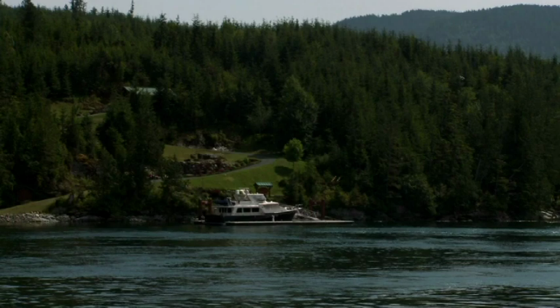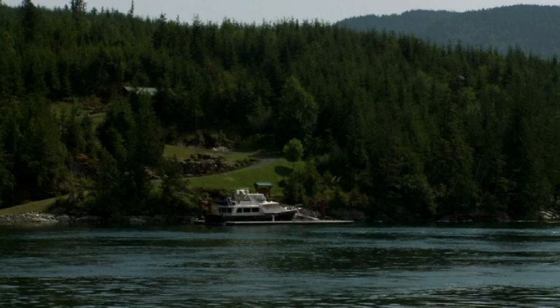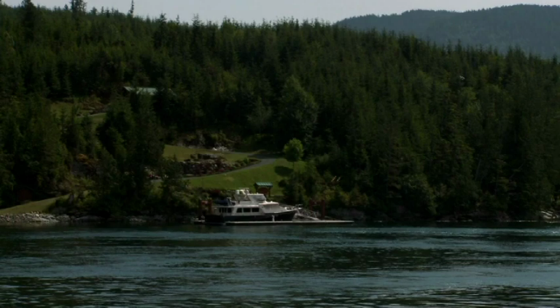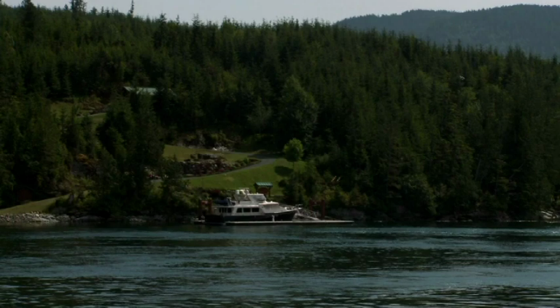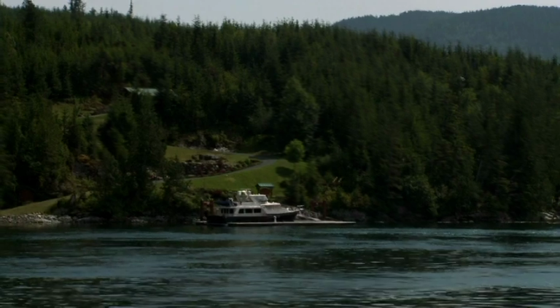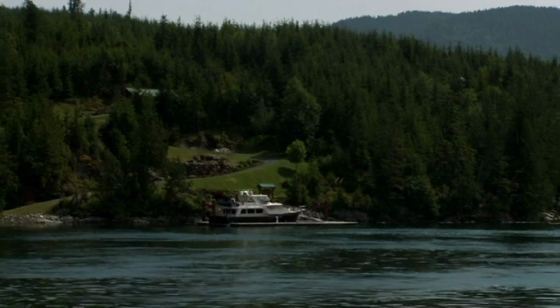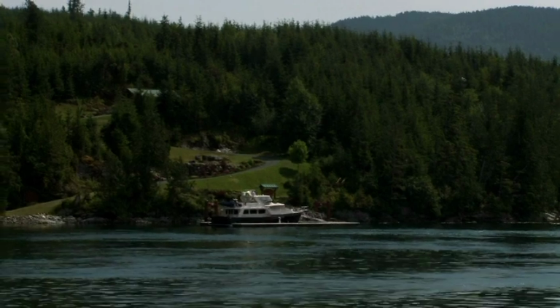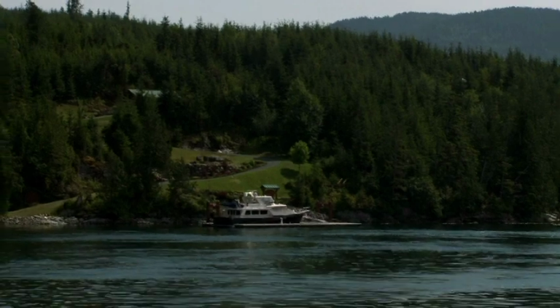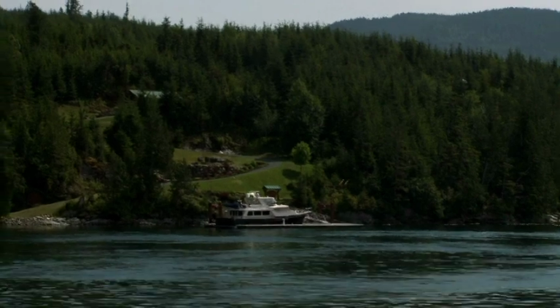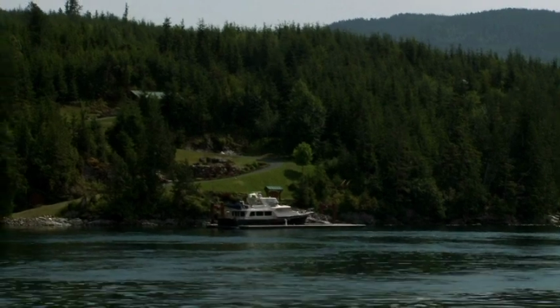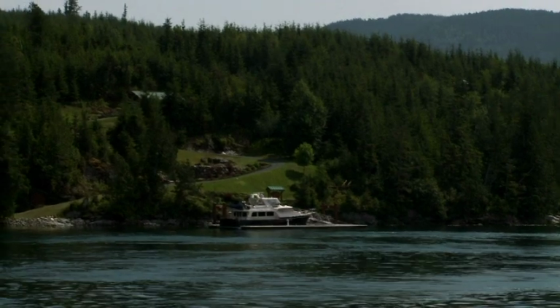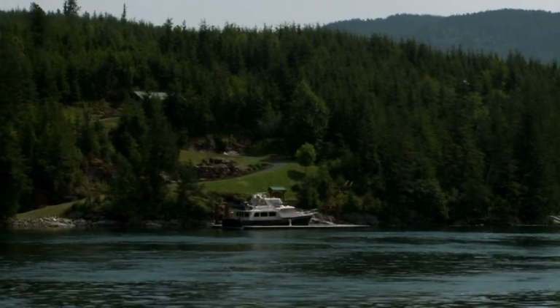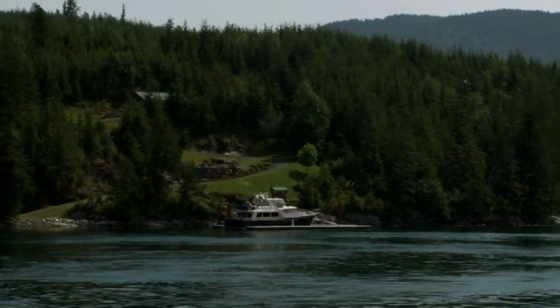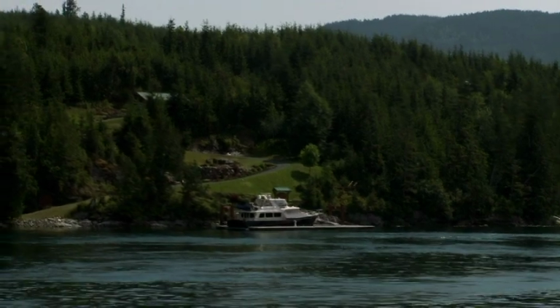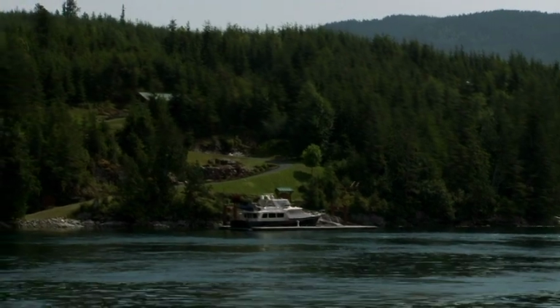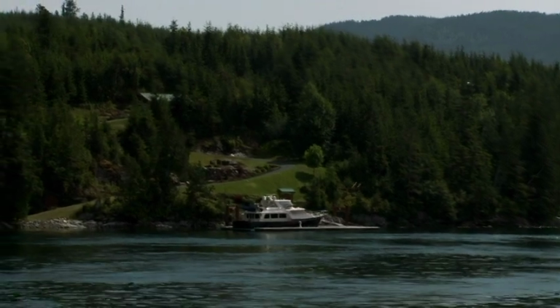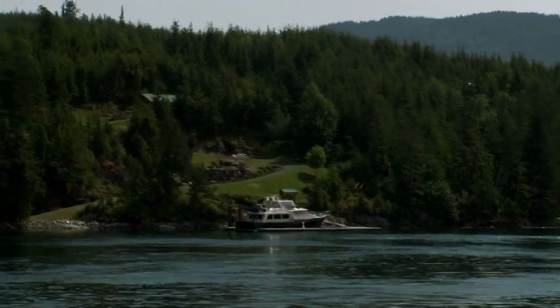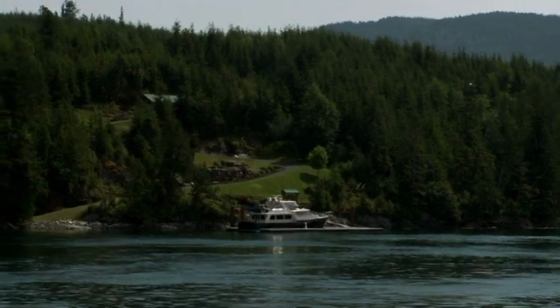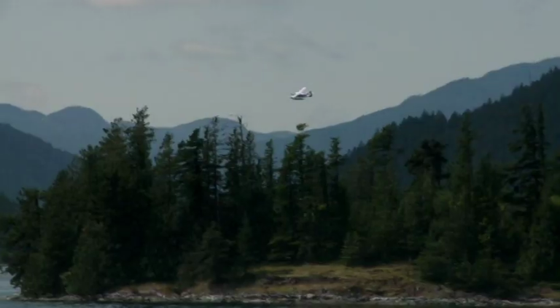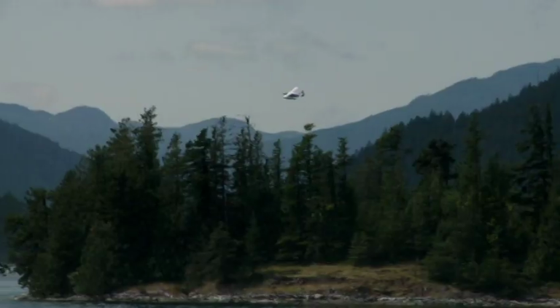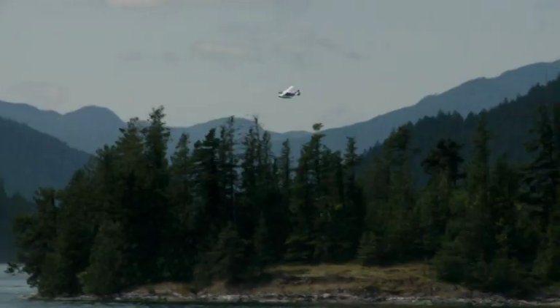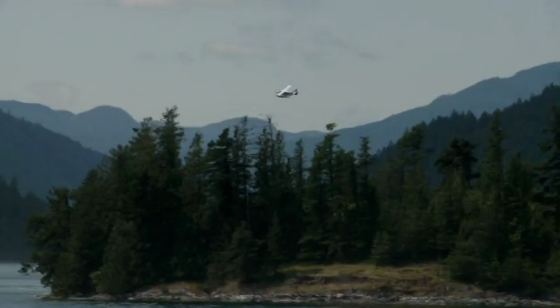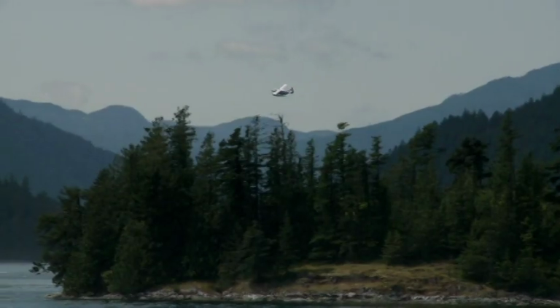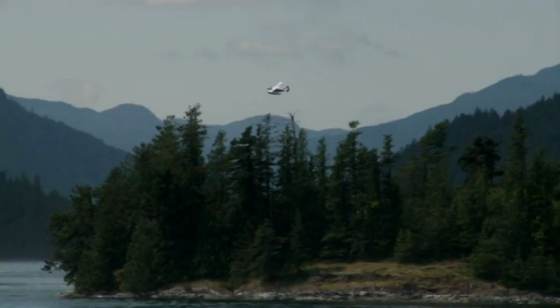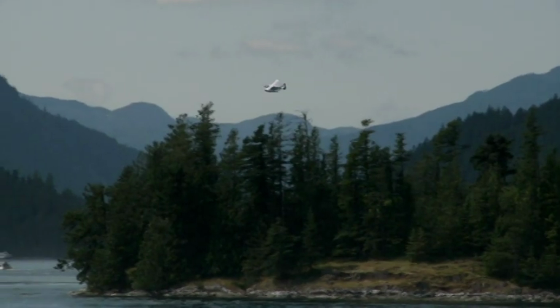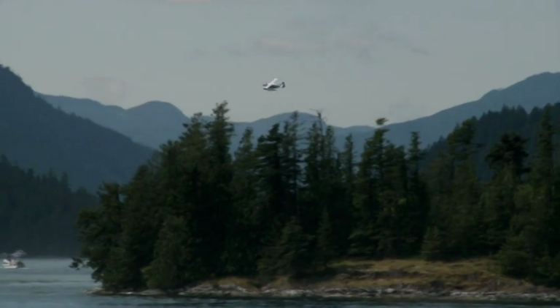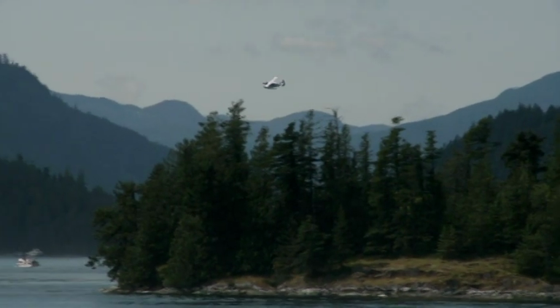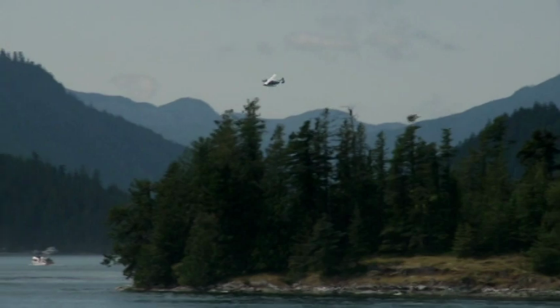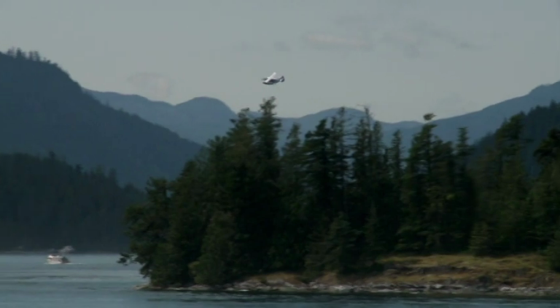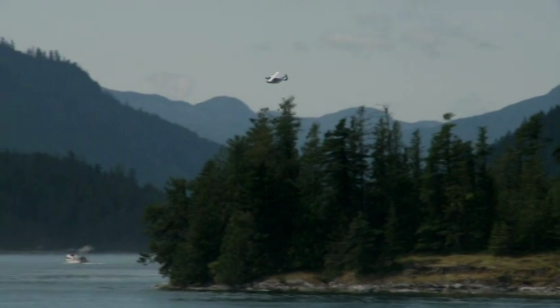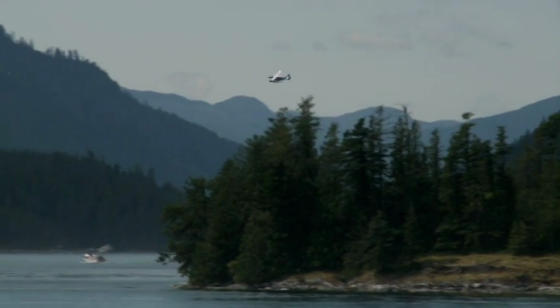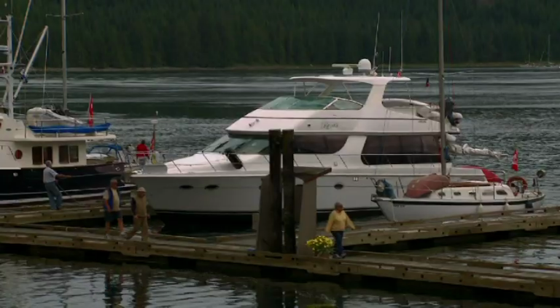A lot of the islands, the smaller islands, are privately owned. It's a place for the very, very rich.